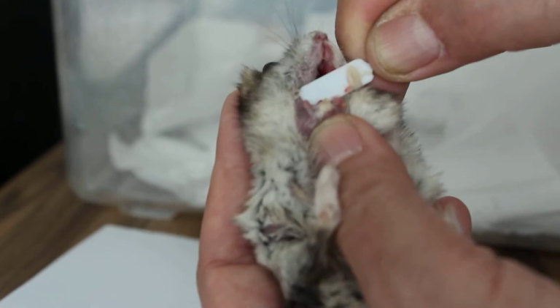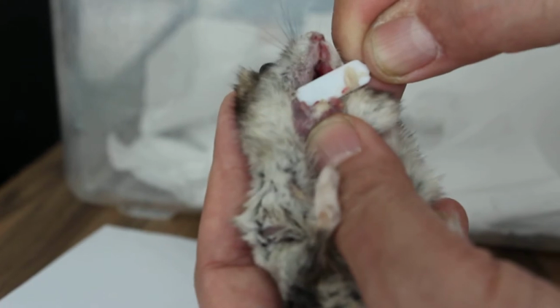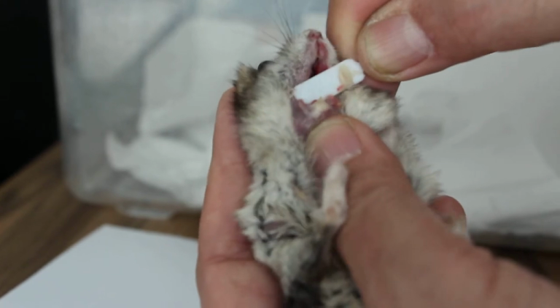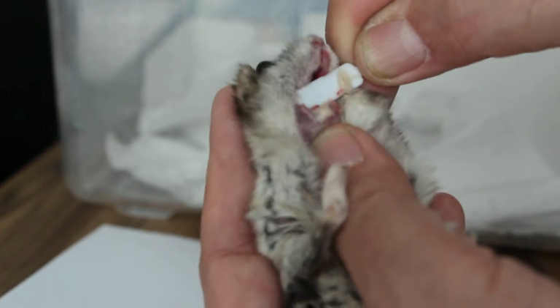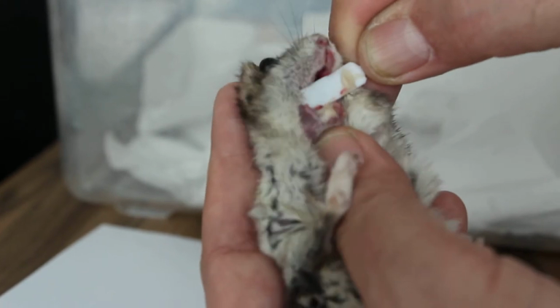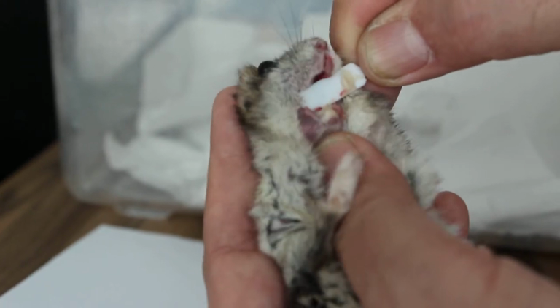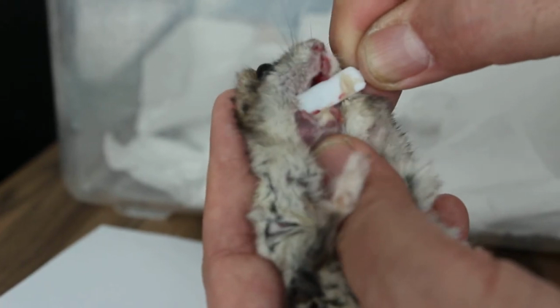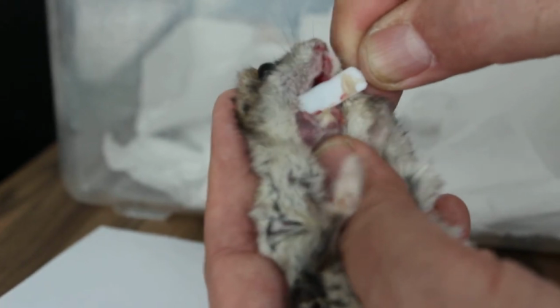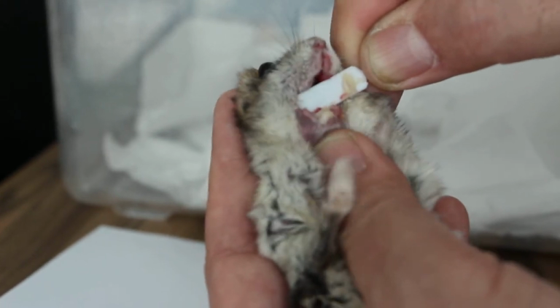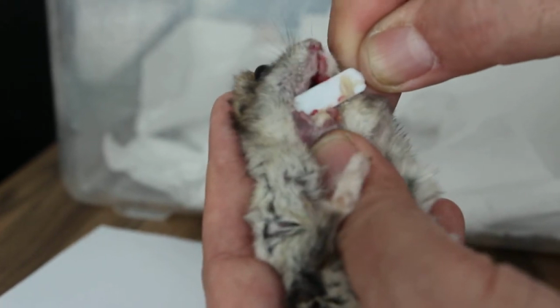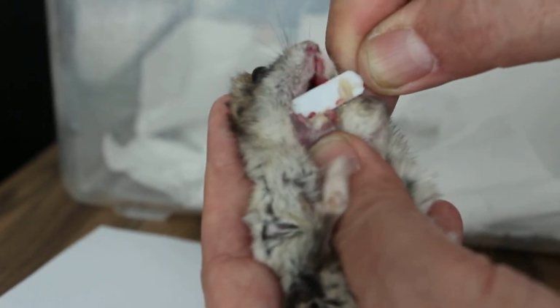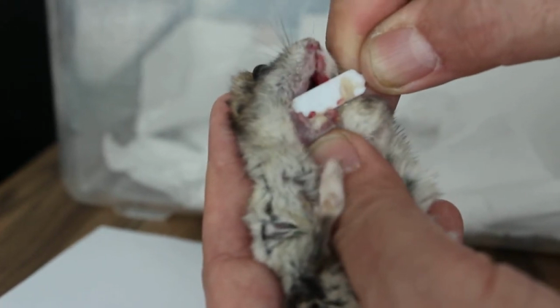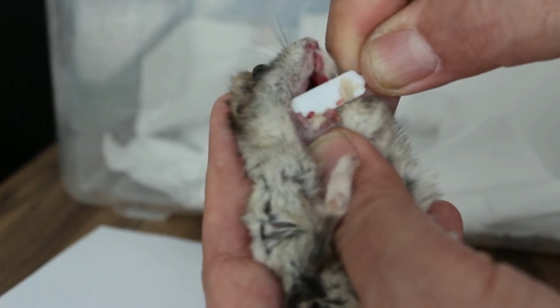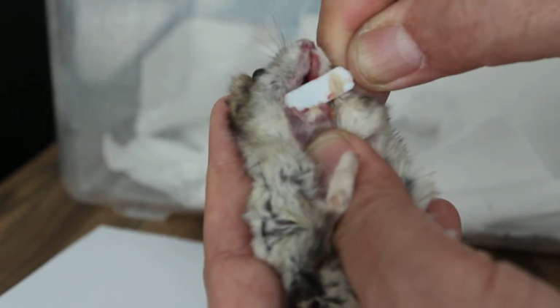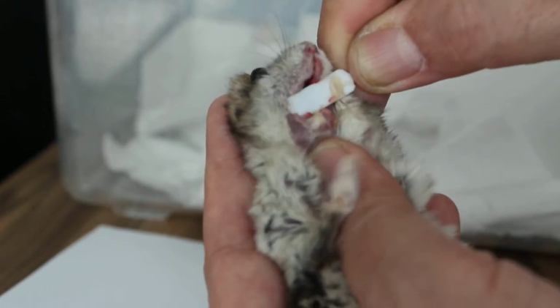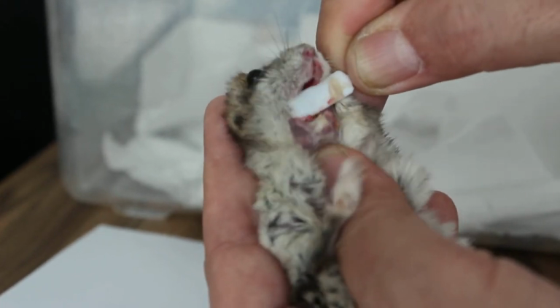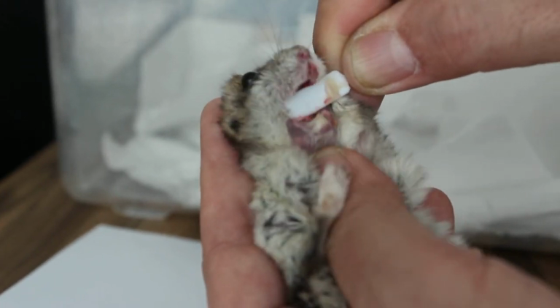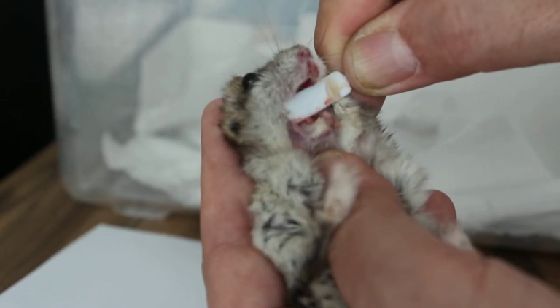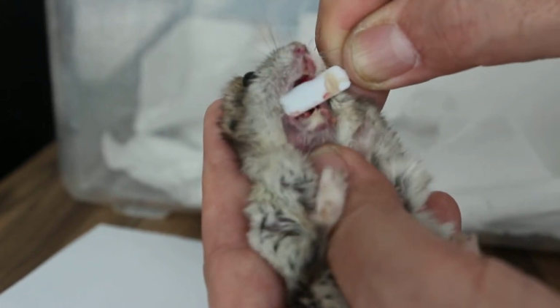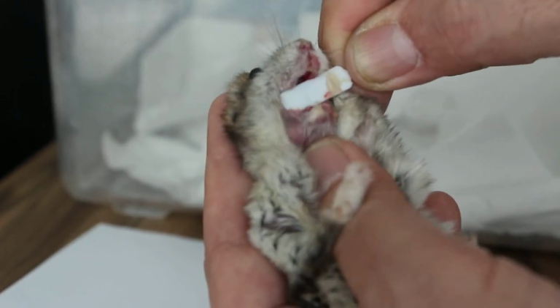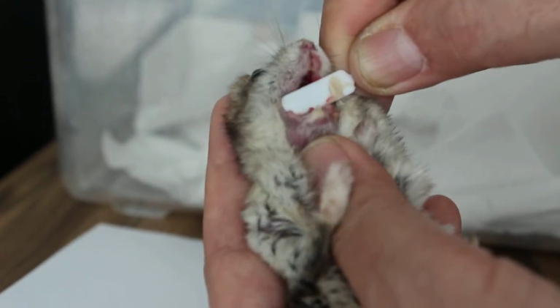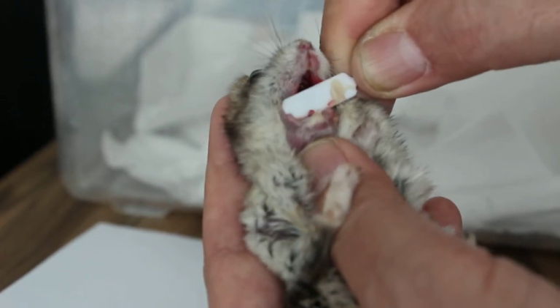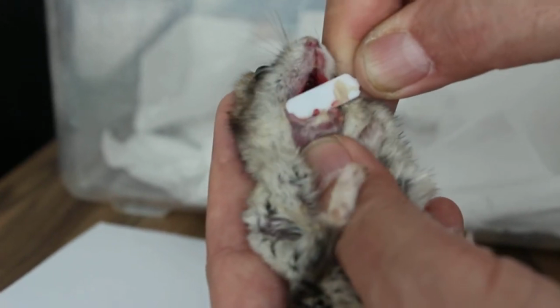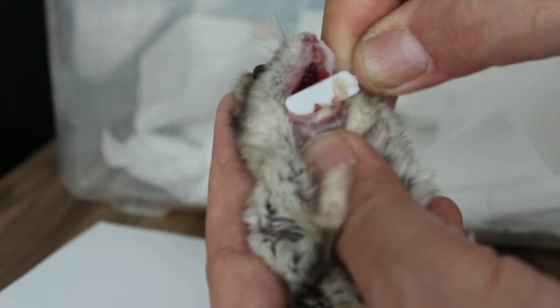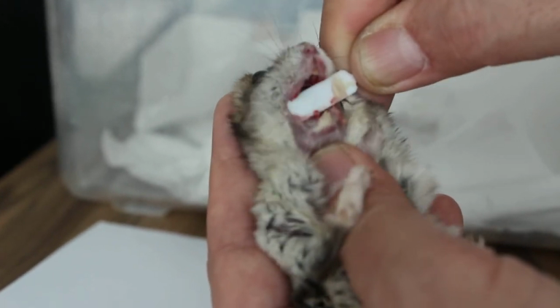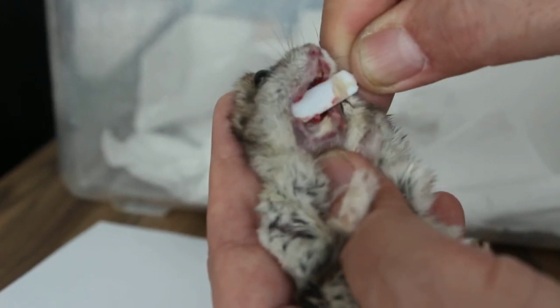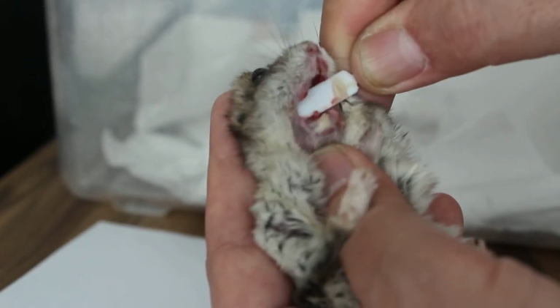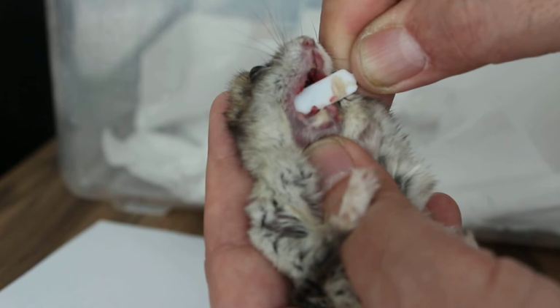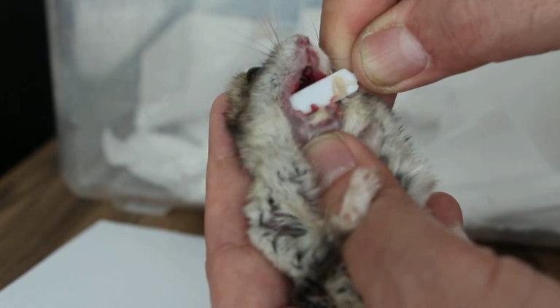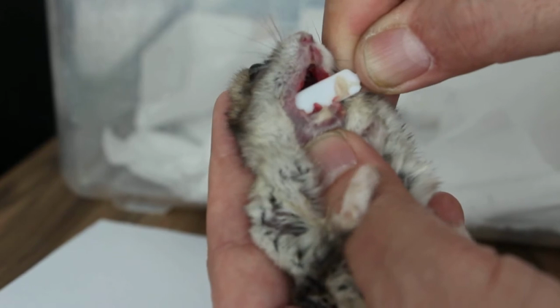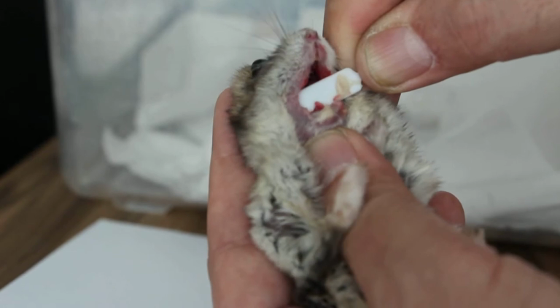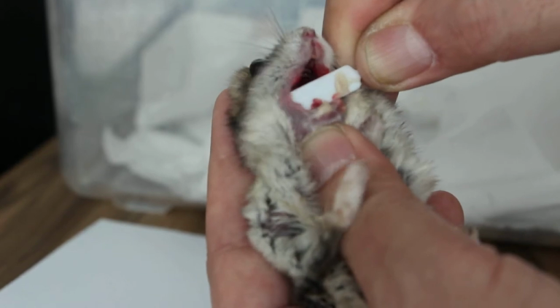So if this pus is taken out, then the problem is solved for this hamster. It'll go back to eating already.